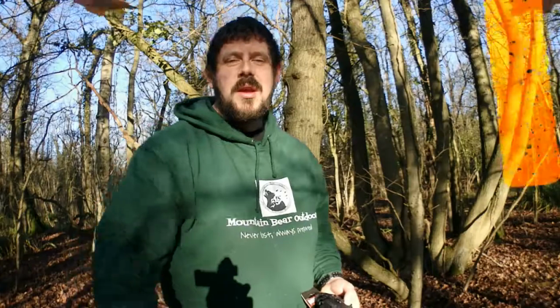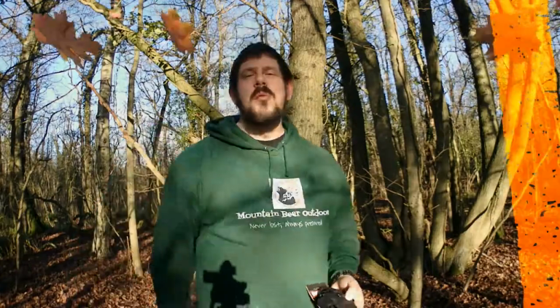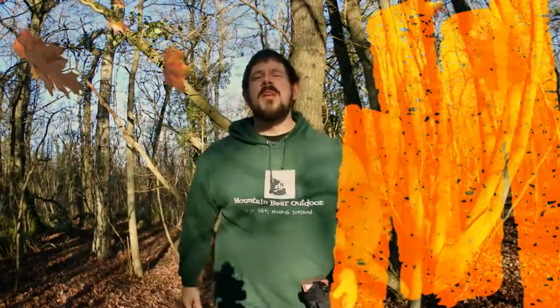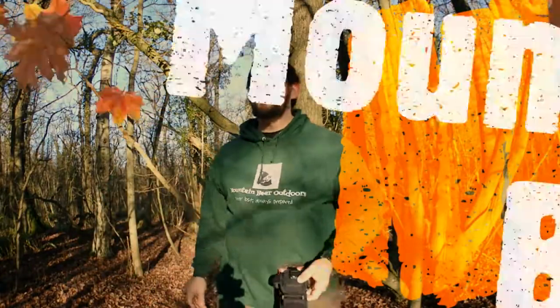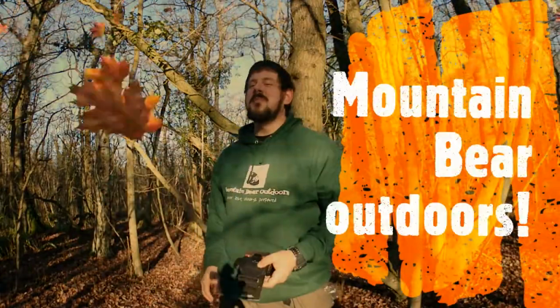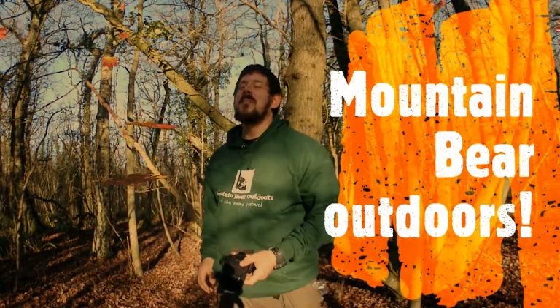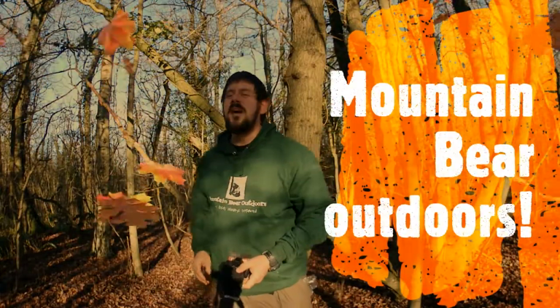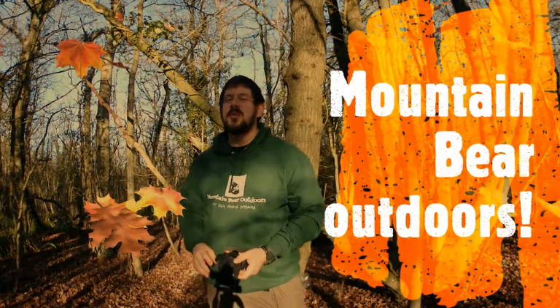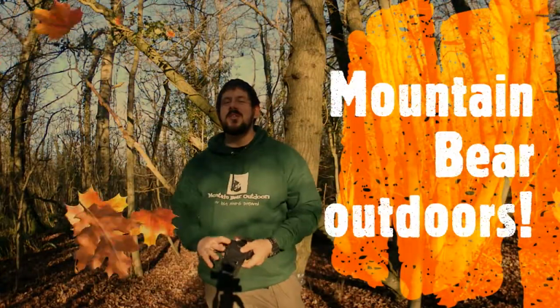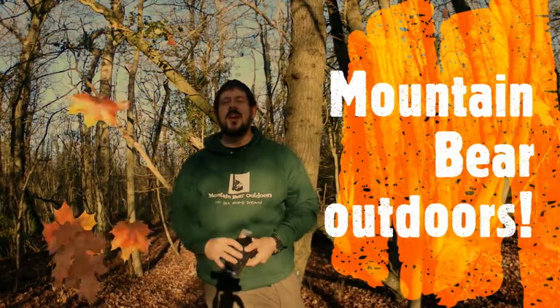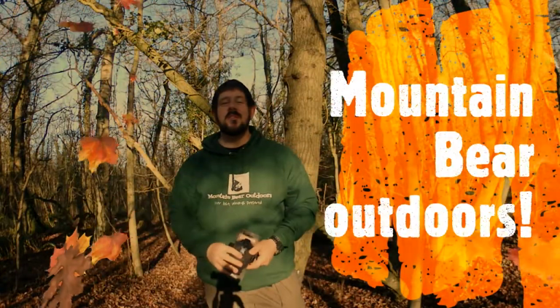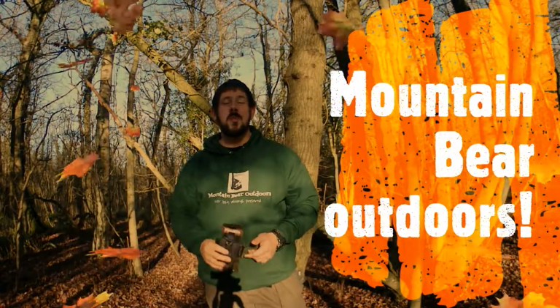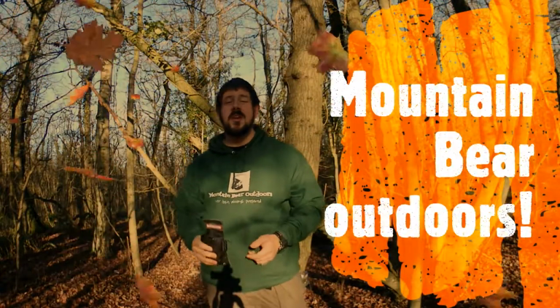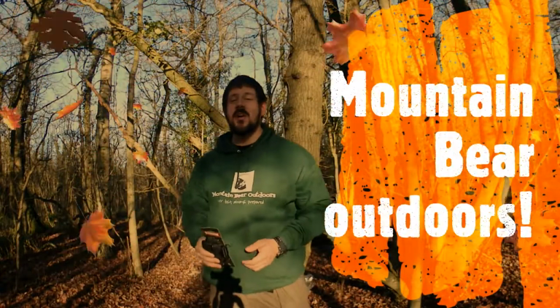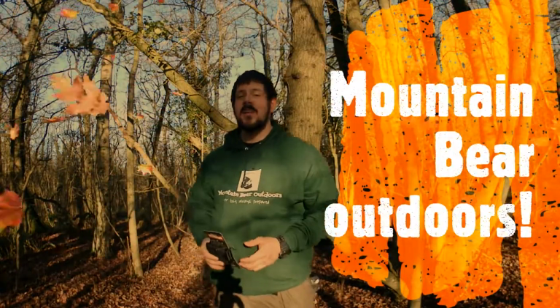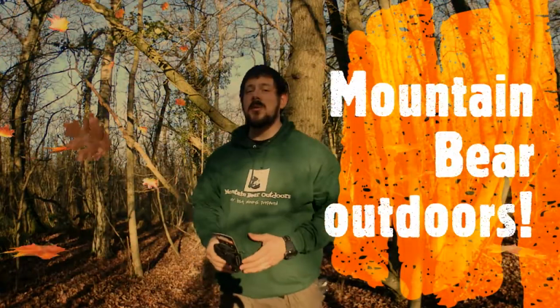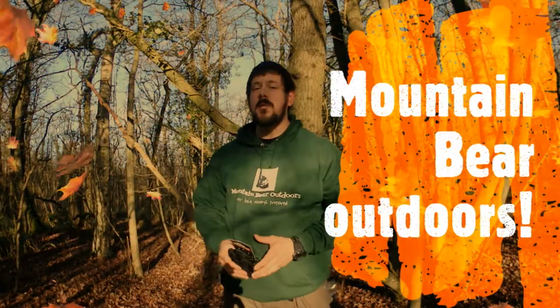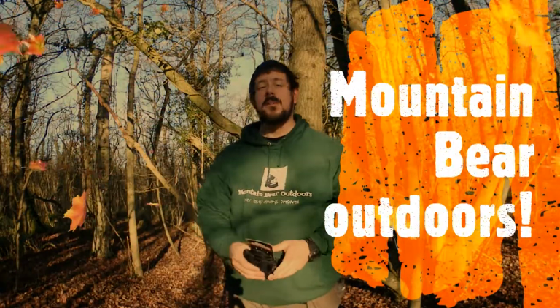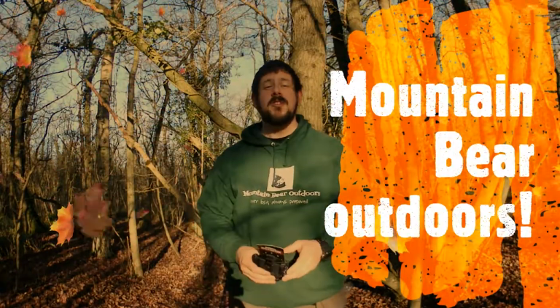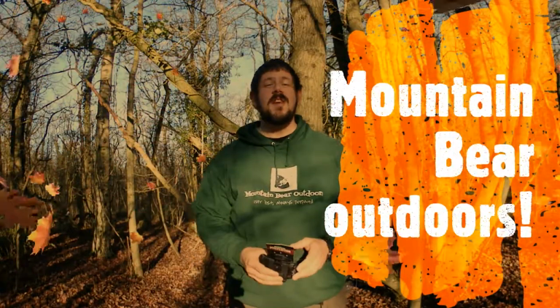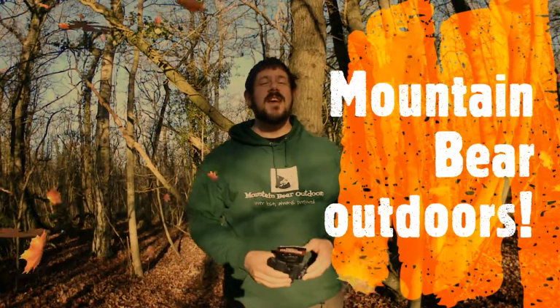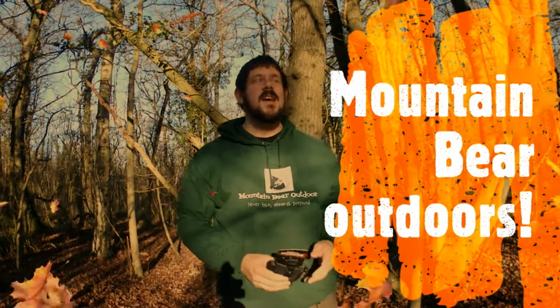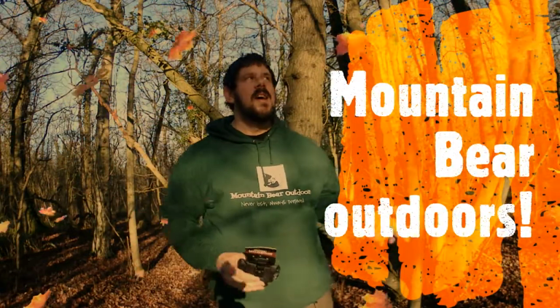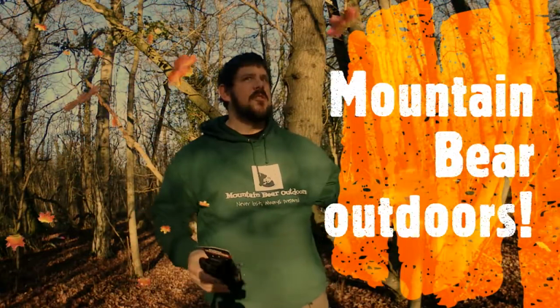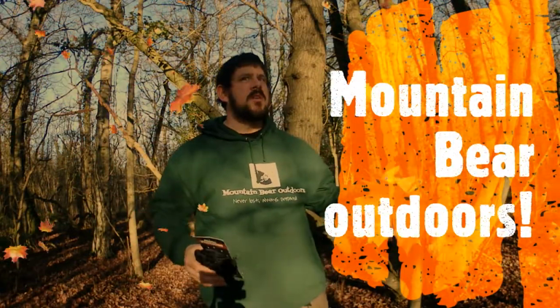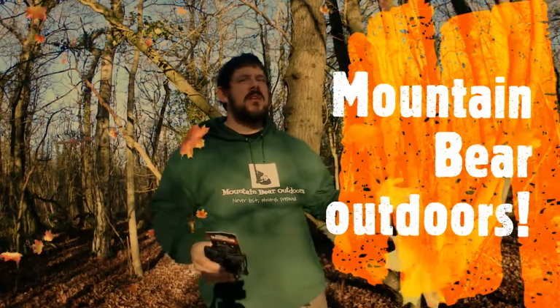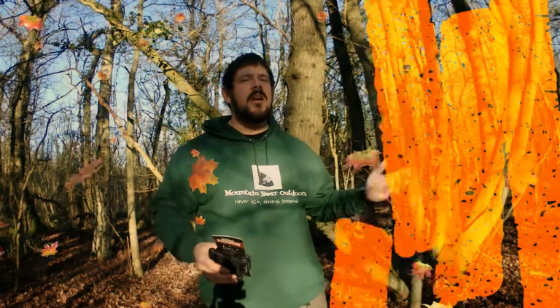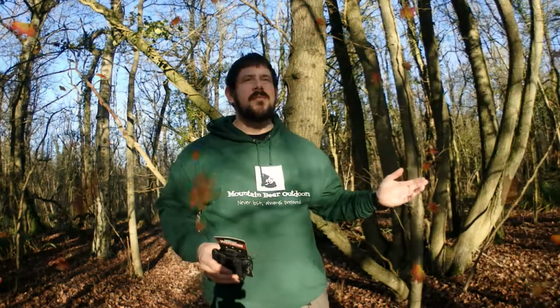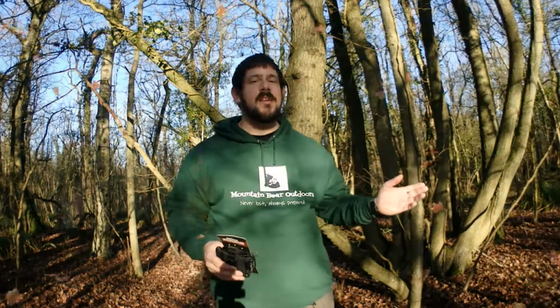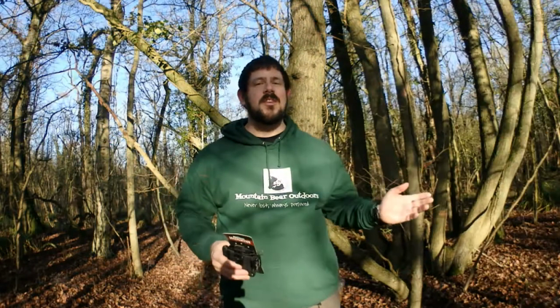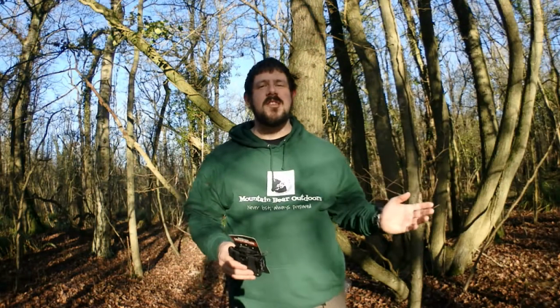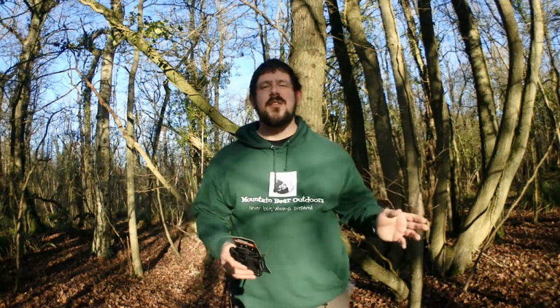Good morning, welcome to Matt and Bar Outdoors. This morning I've got another new bit of Maxpedition kit. As you all know, I love Maxpedition stuff.